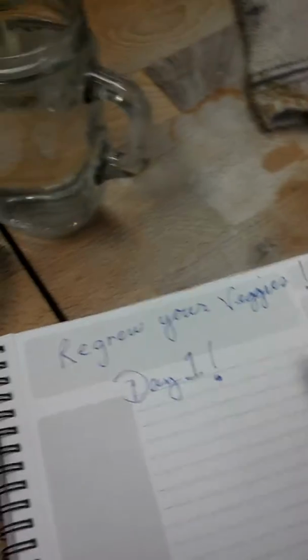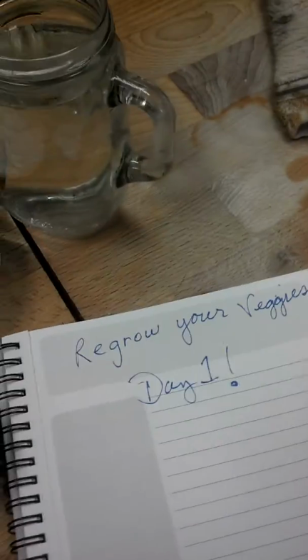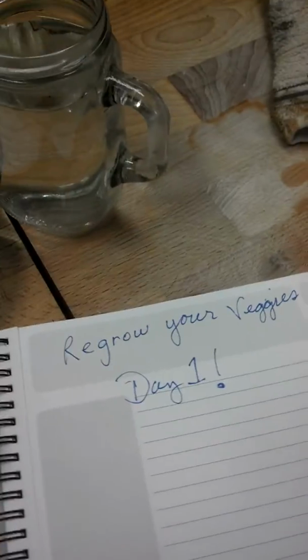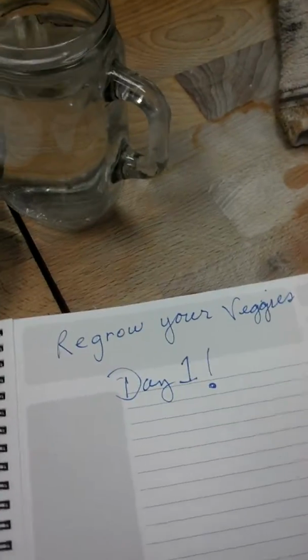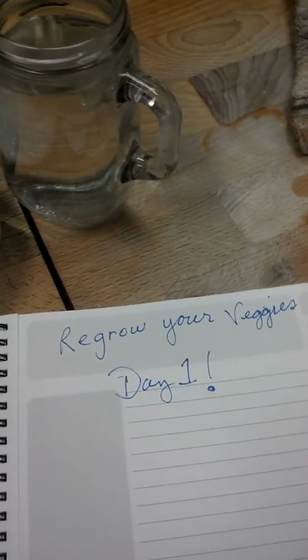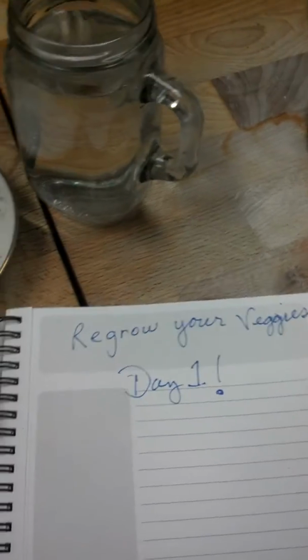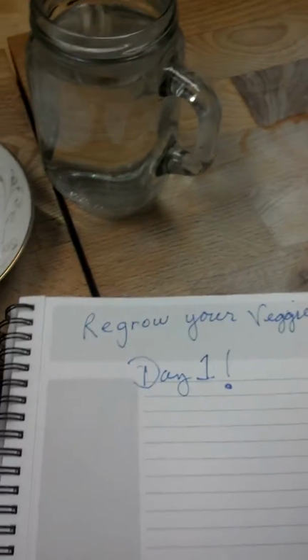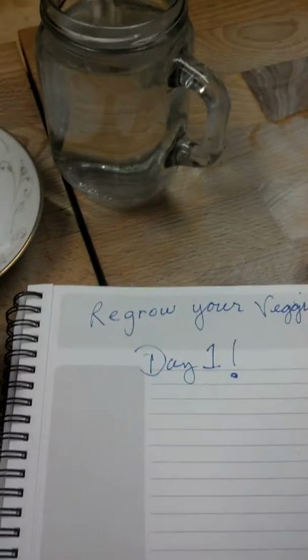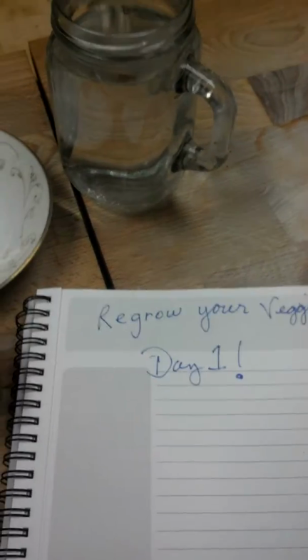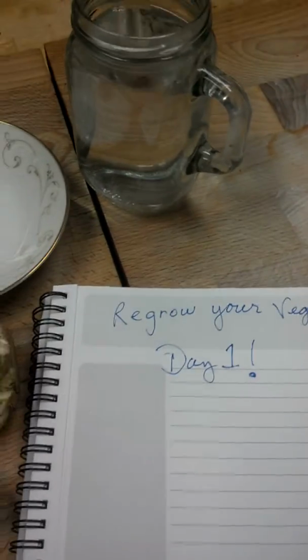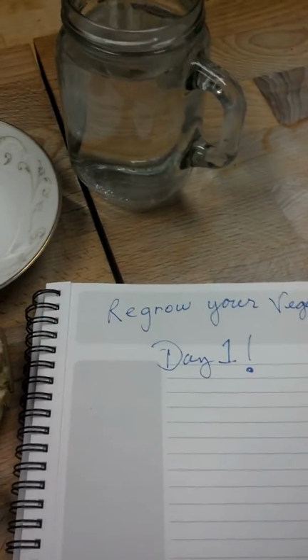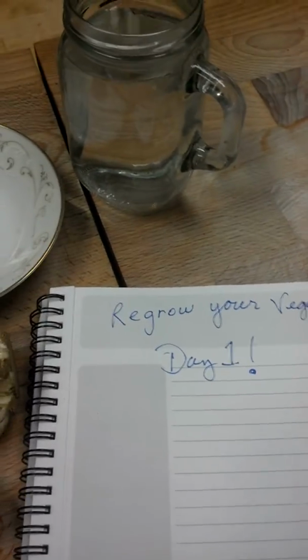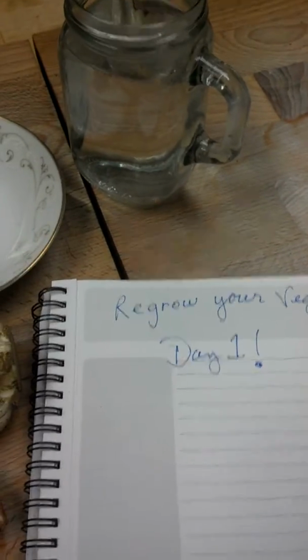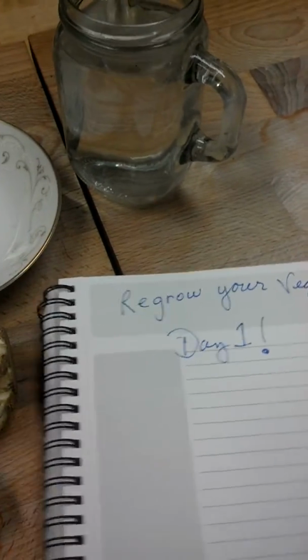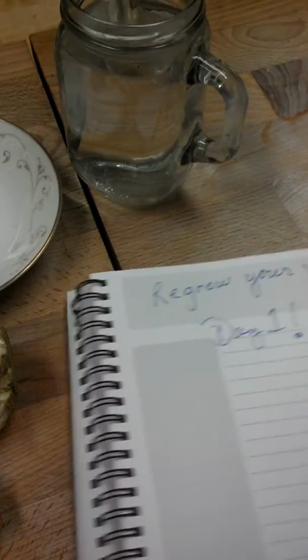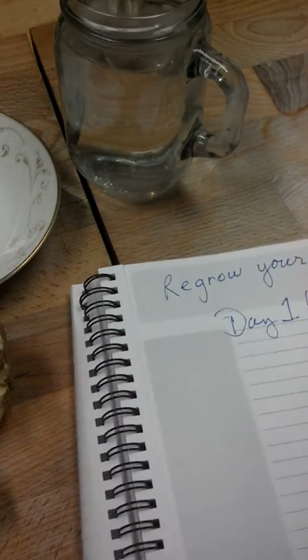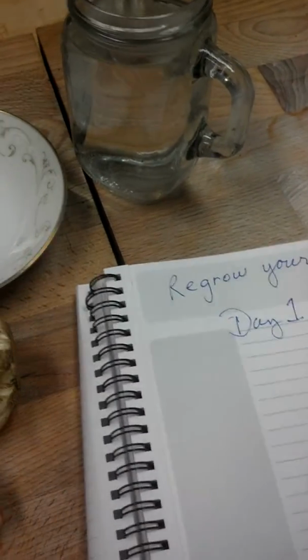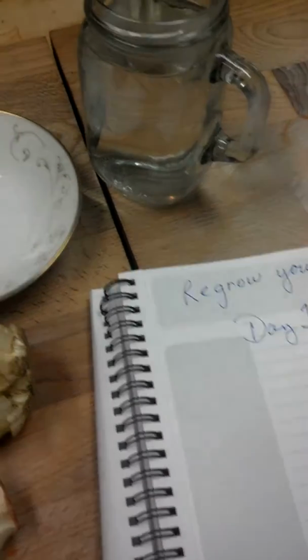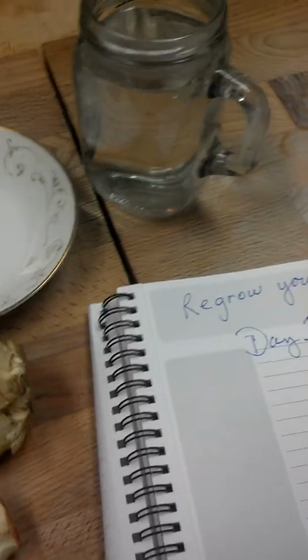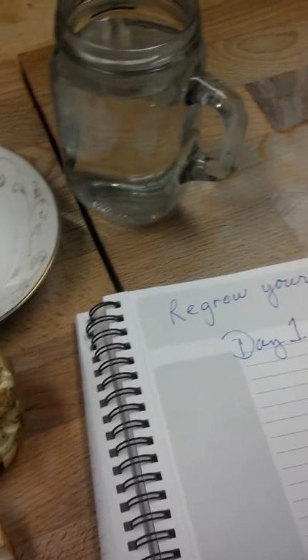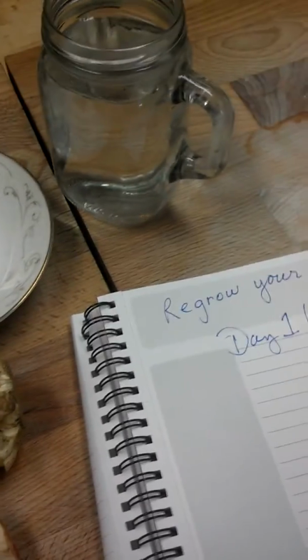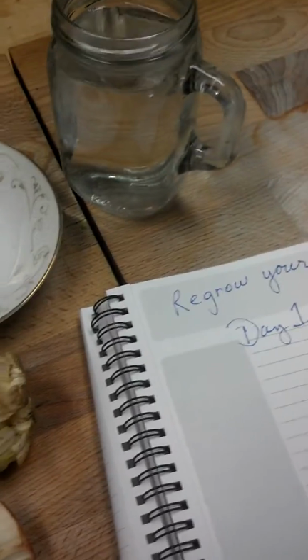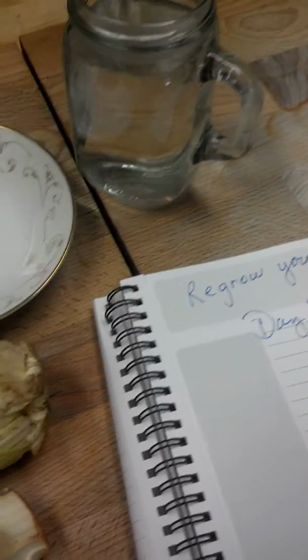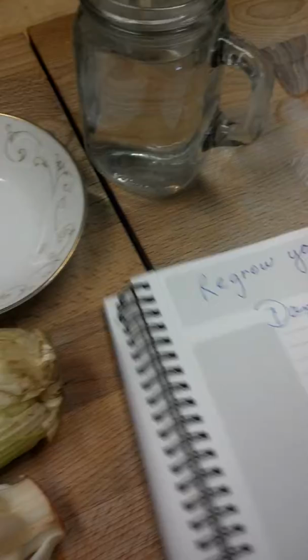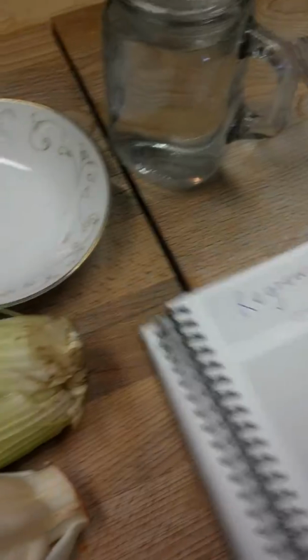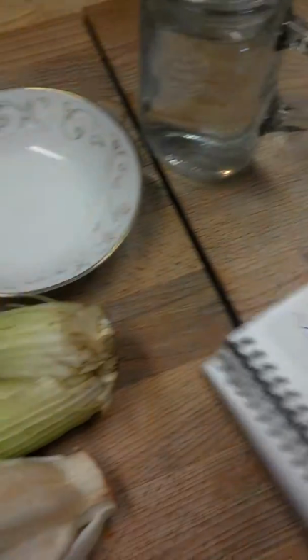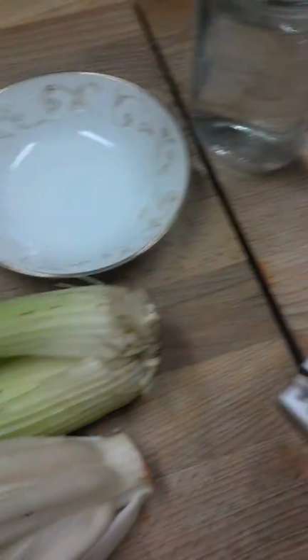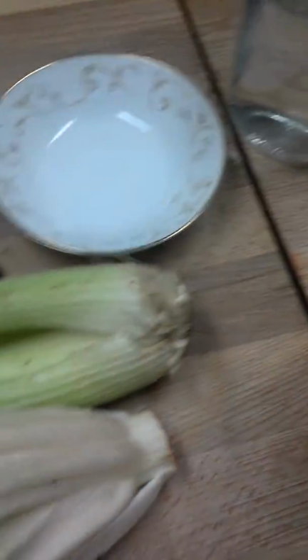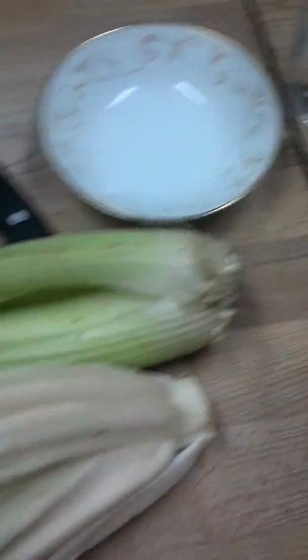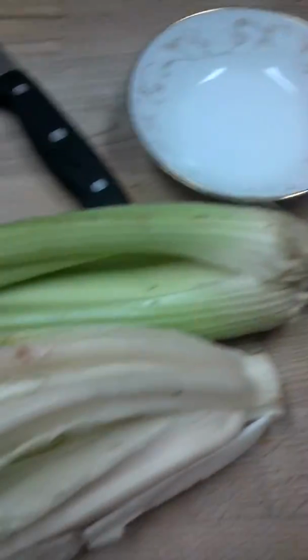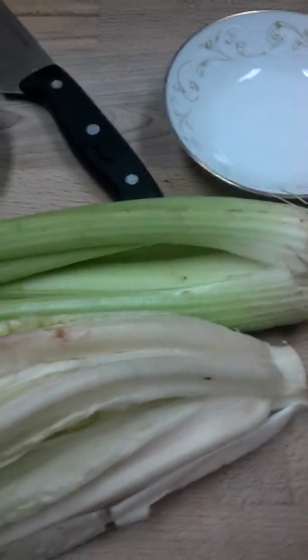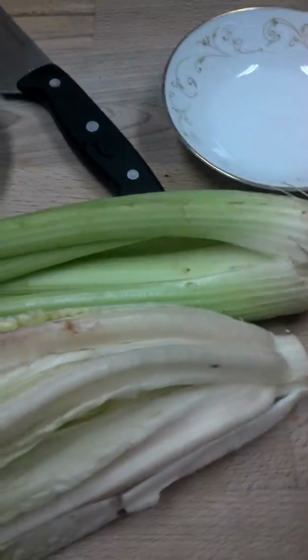Okay, here we are. I've been hearing a lot about this whole regrowing your veggies thing, so I'm going to give it a shot.